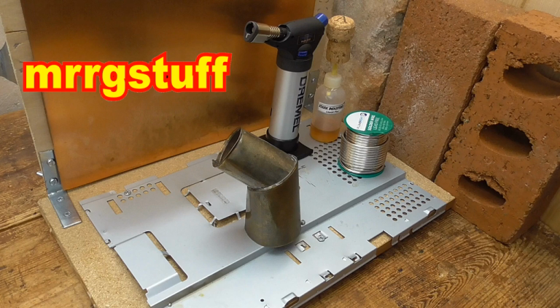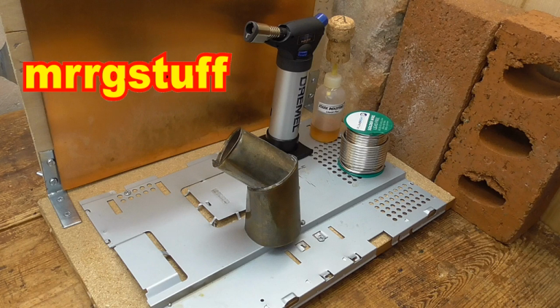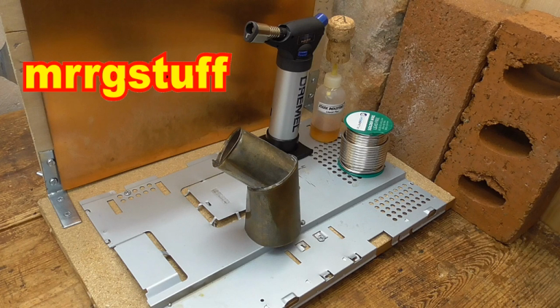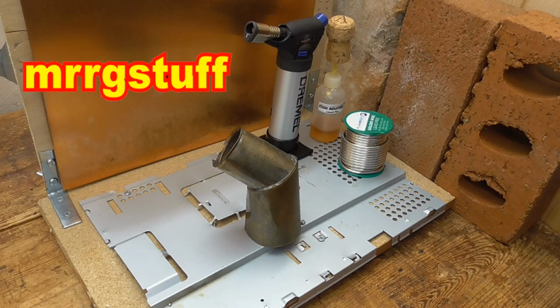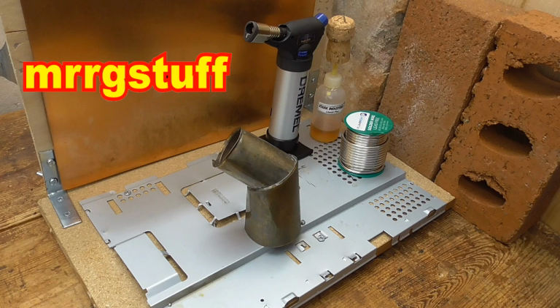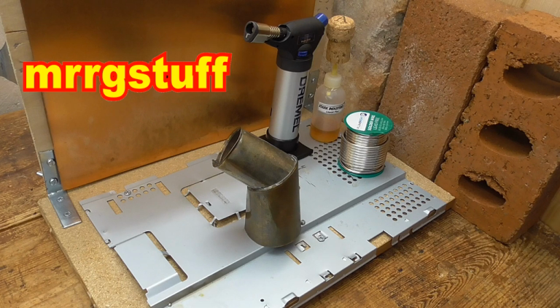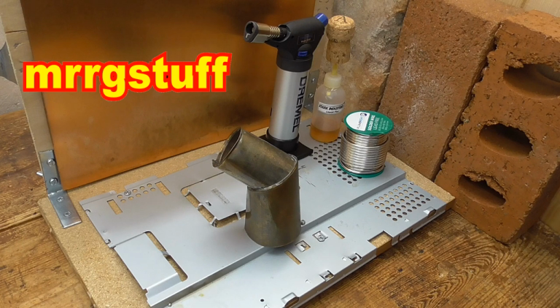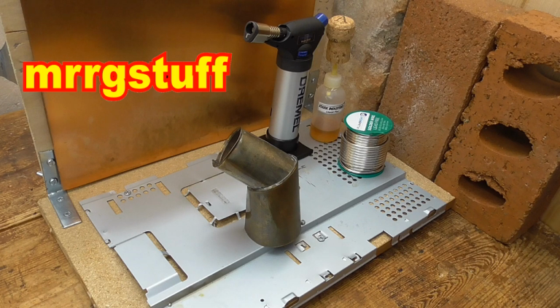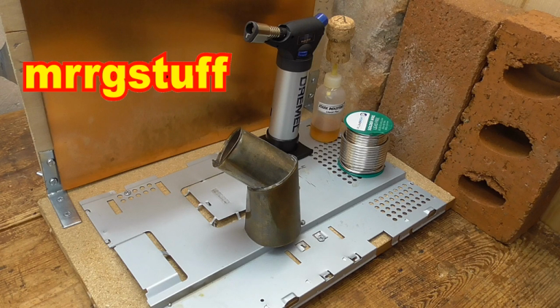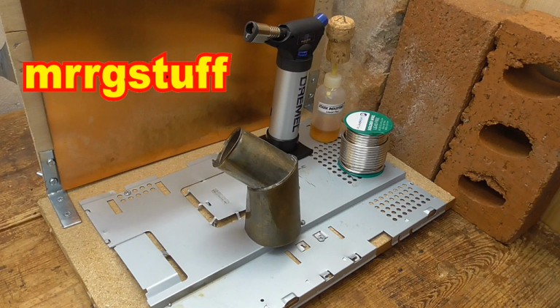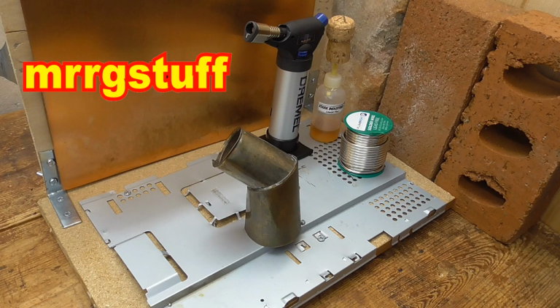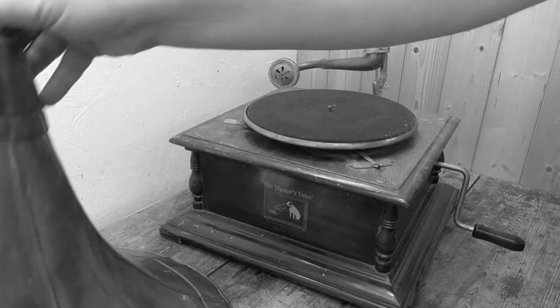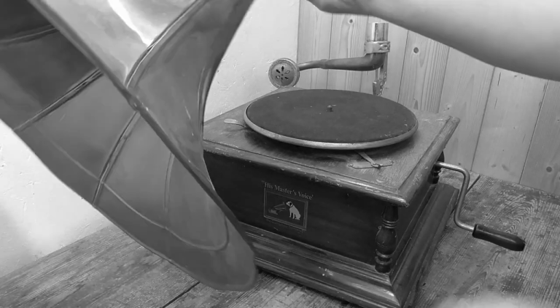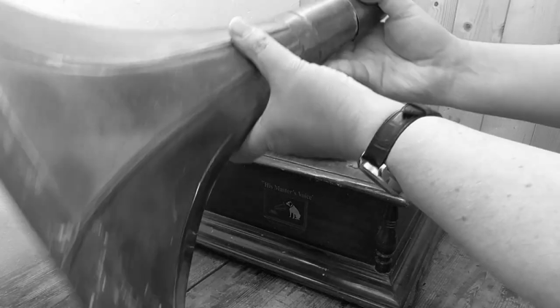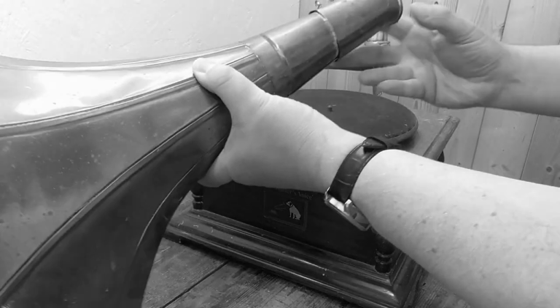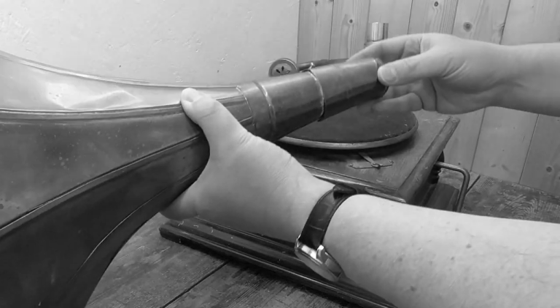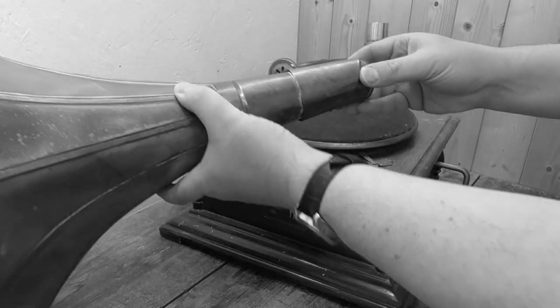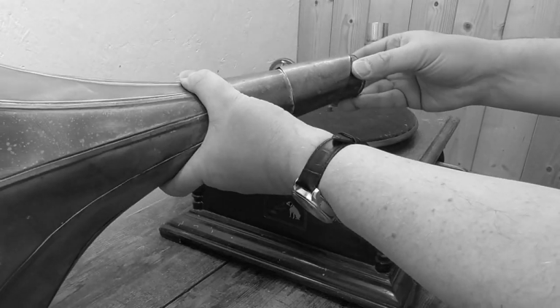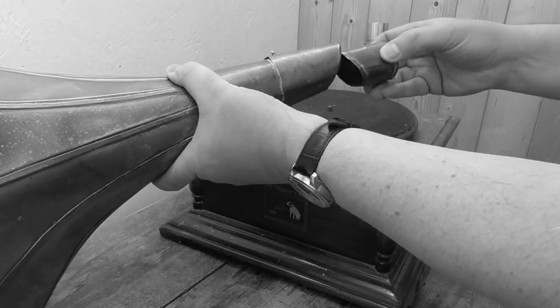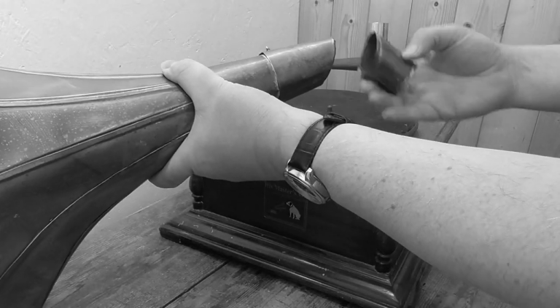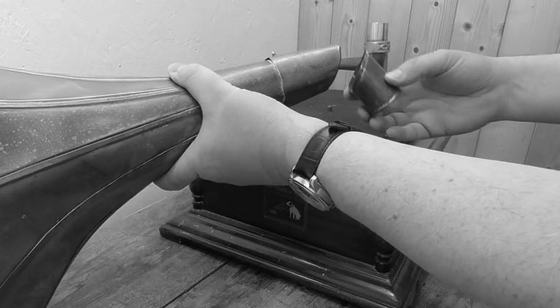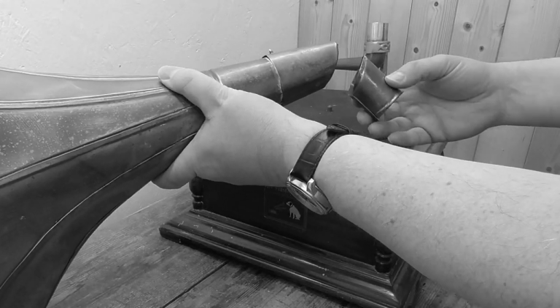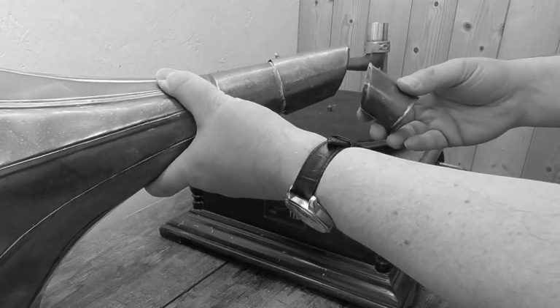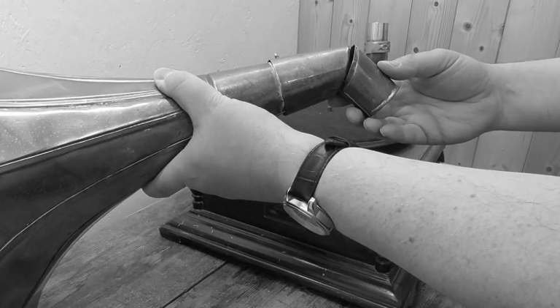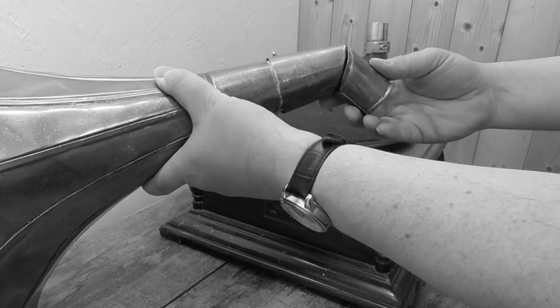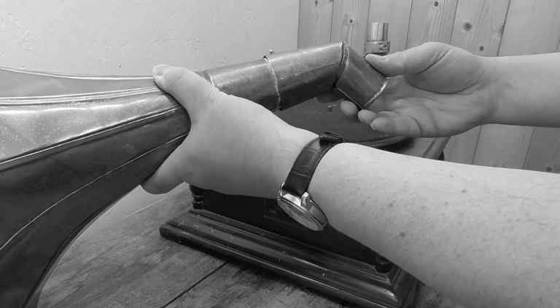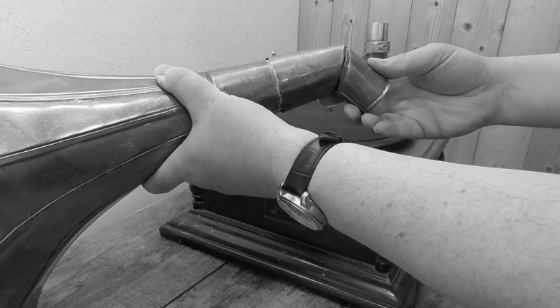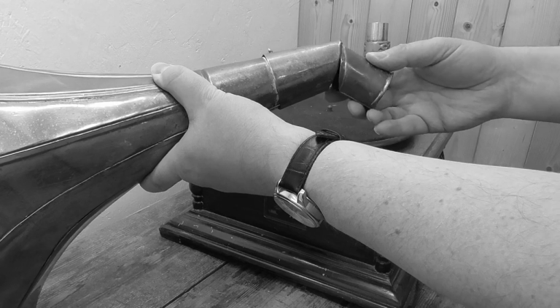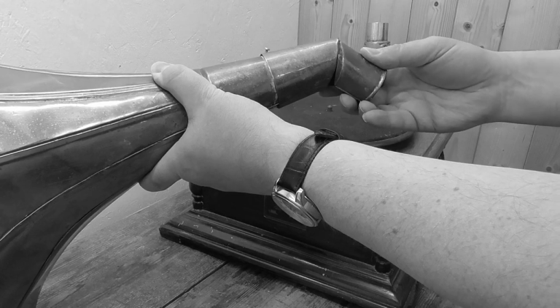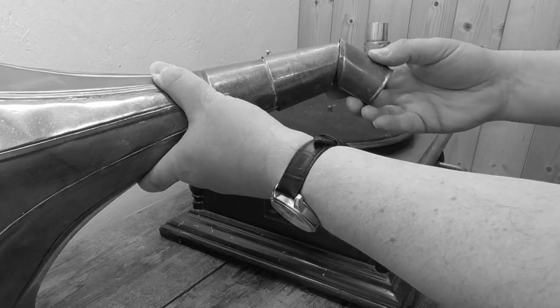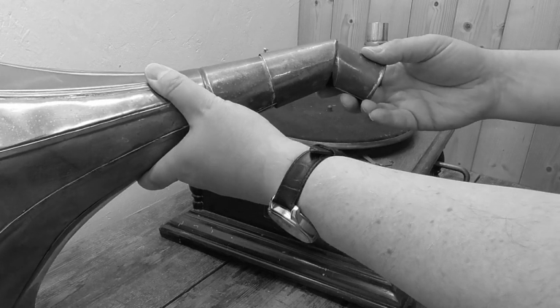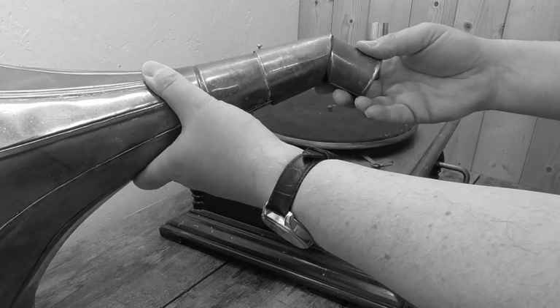Hello again, Mr Archie Stuff here. Now you may remember a while back I bought a fake gramophone at a car boot sale.